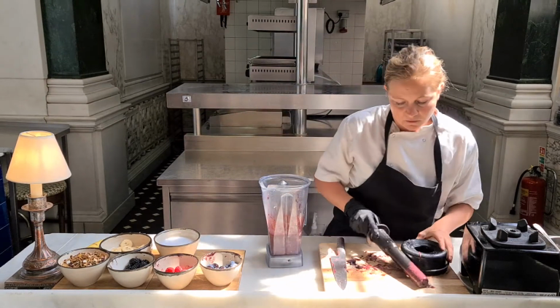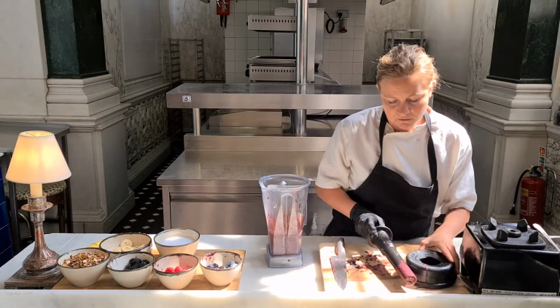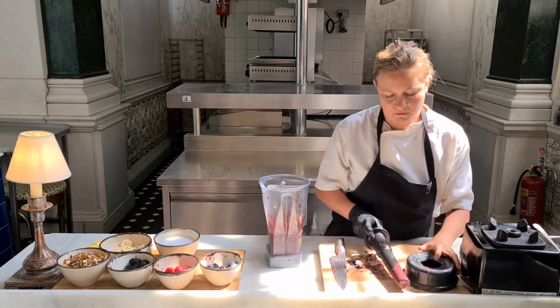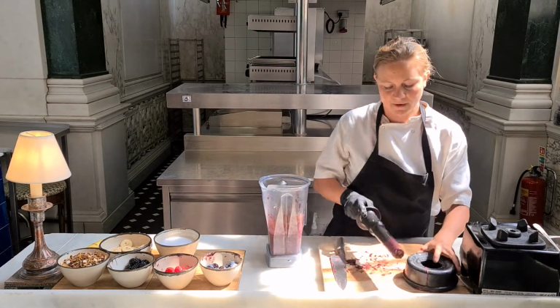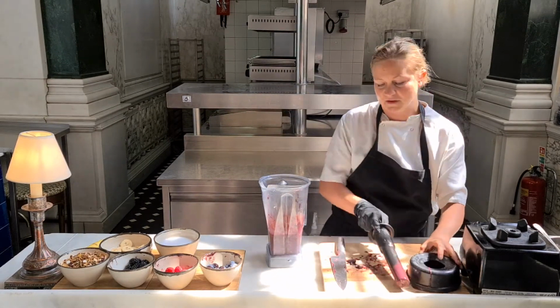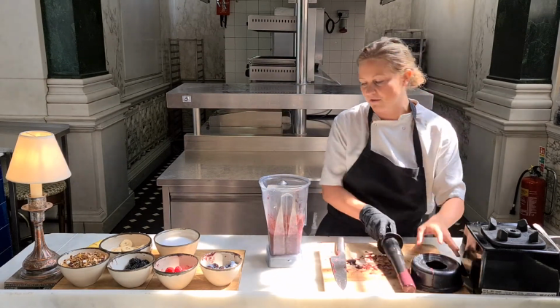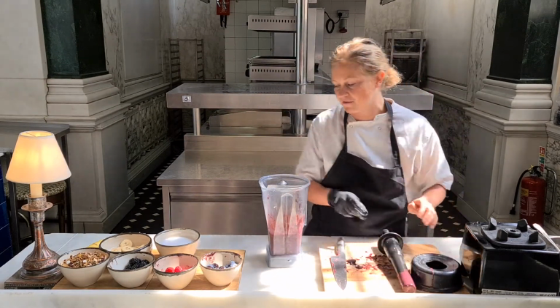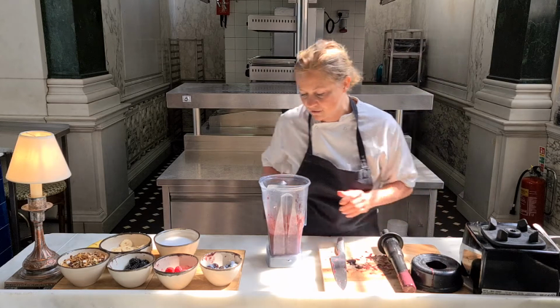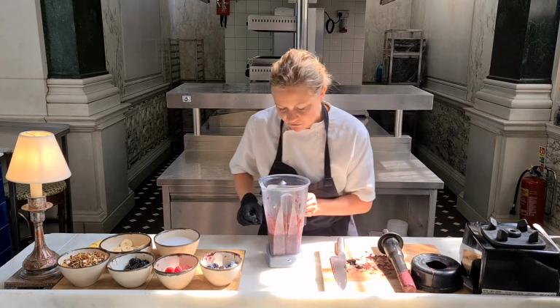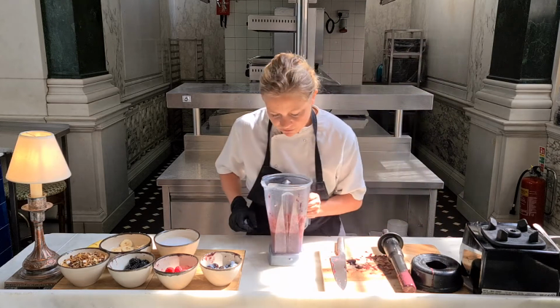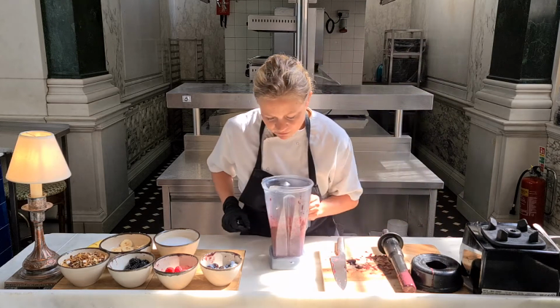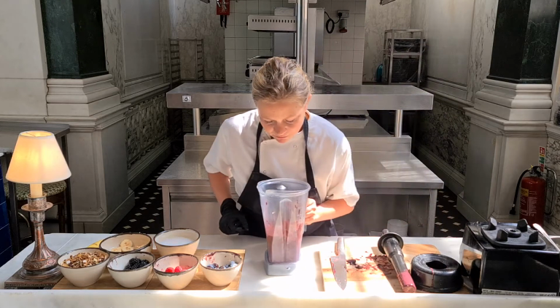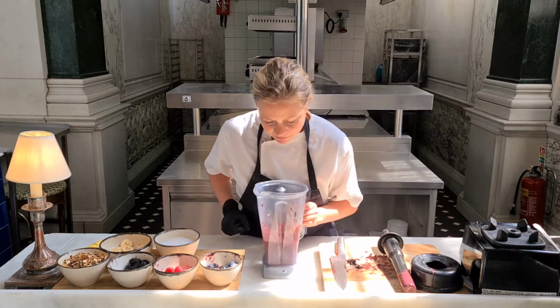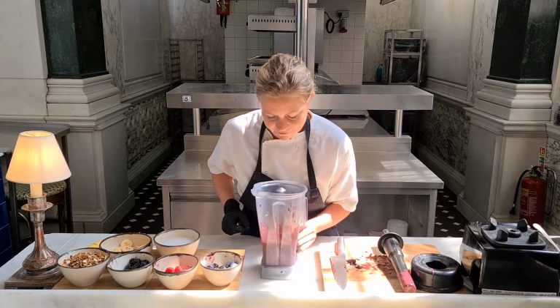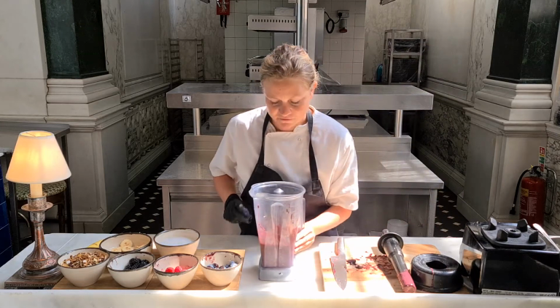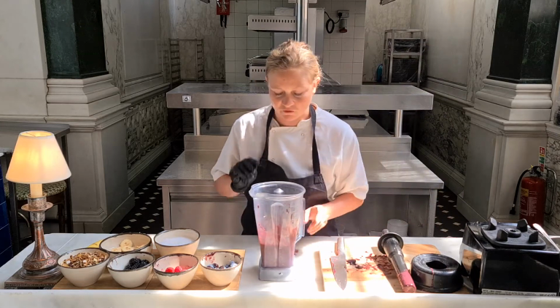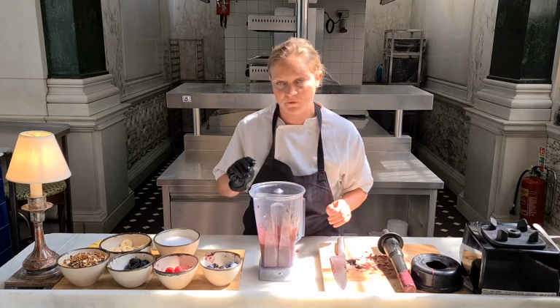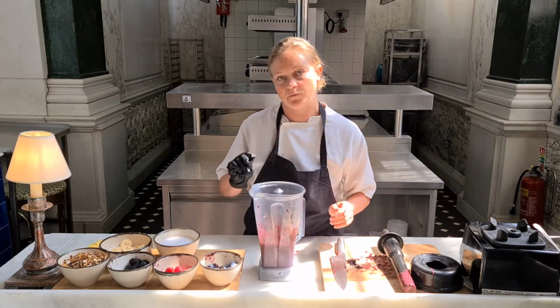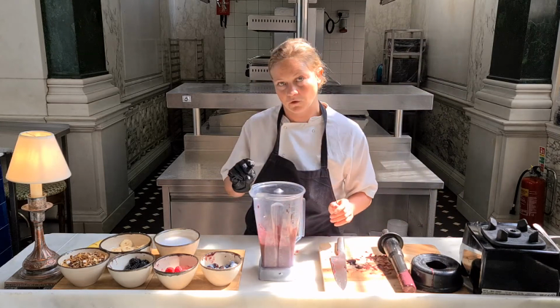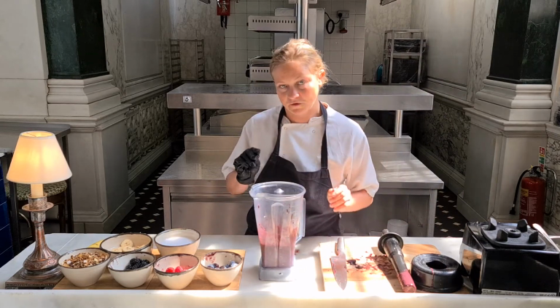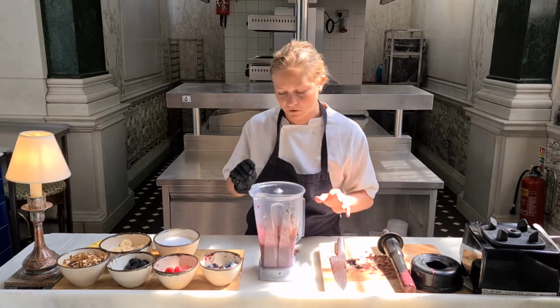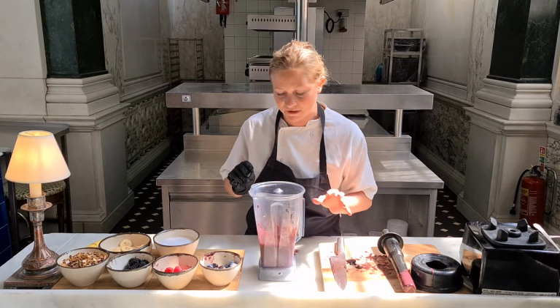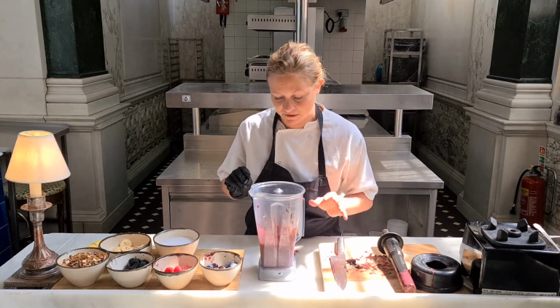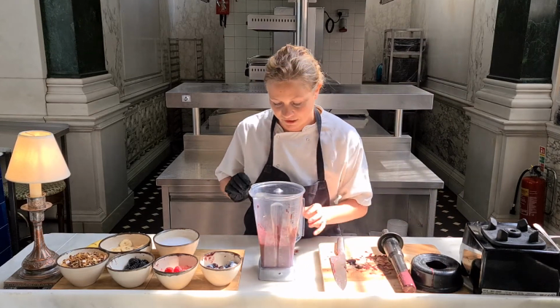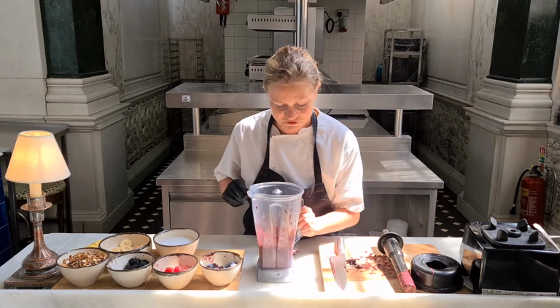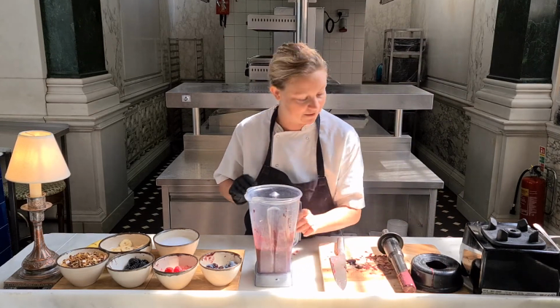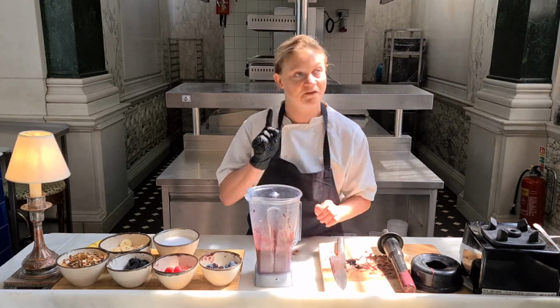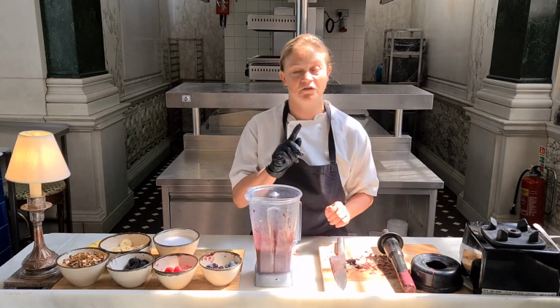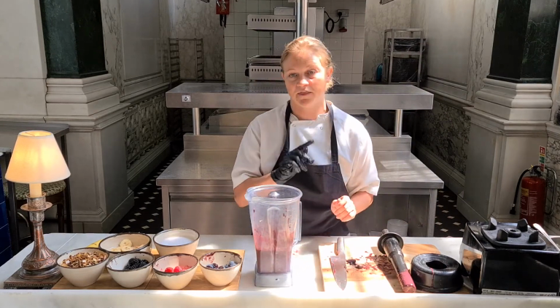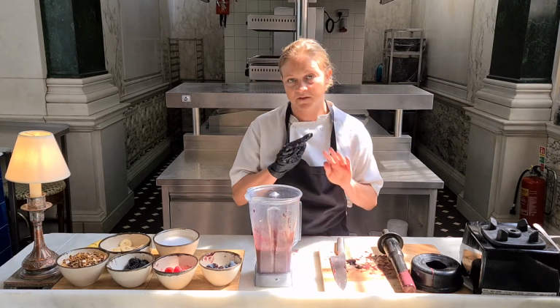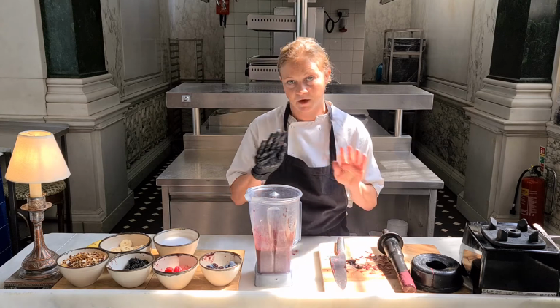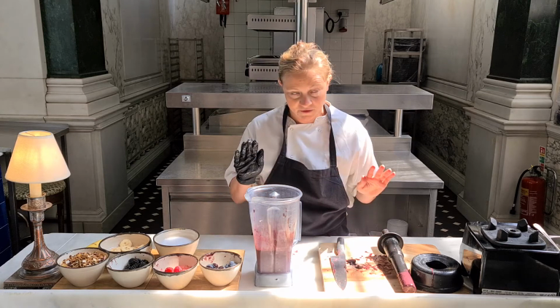The best thing about this dish is that it's served super, super cold. You want it really, really fresh. And in this kind of weather, it's perfect.